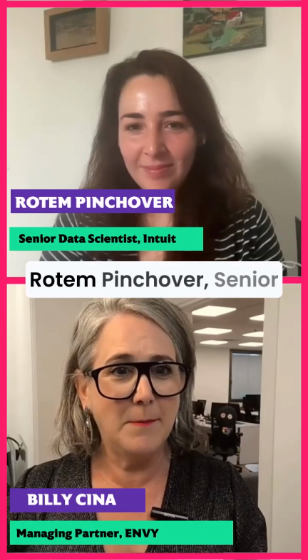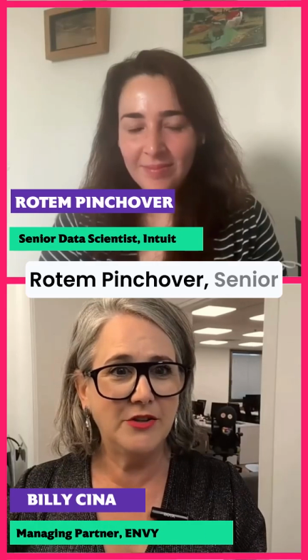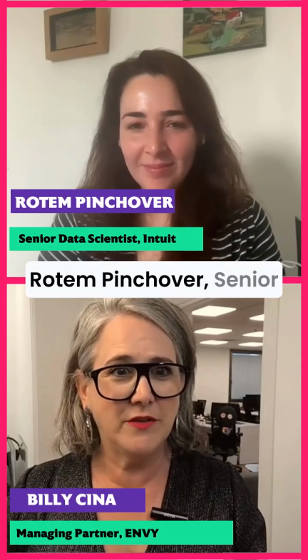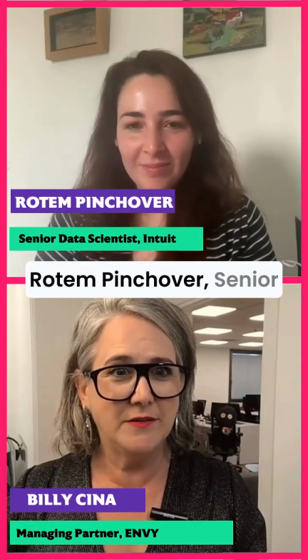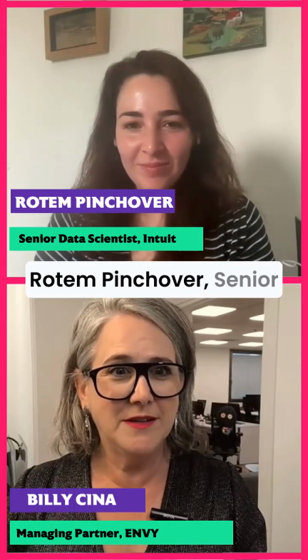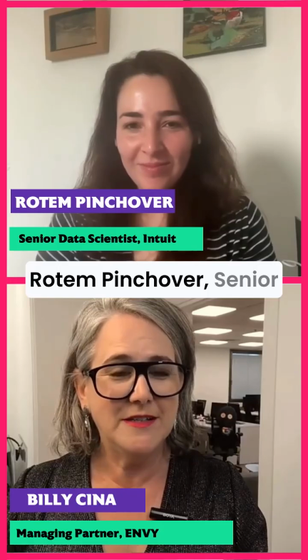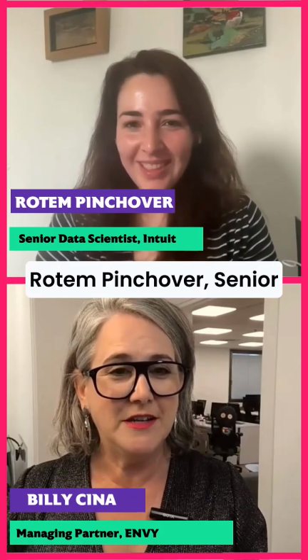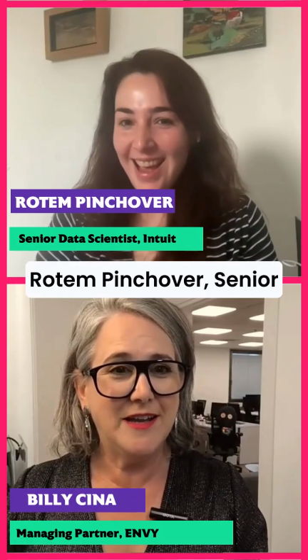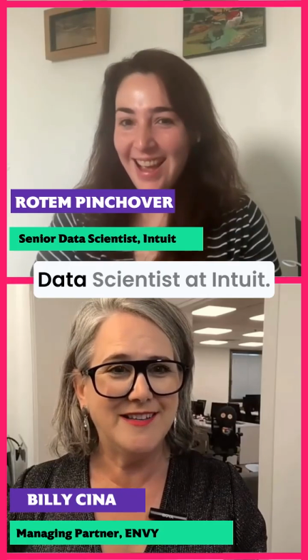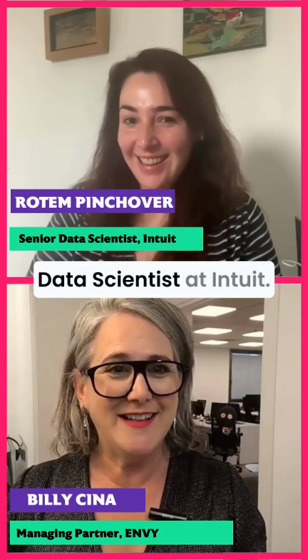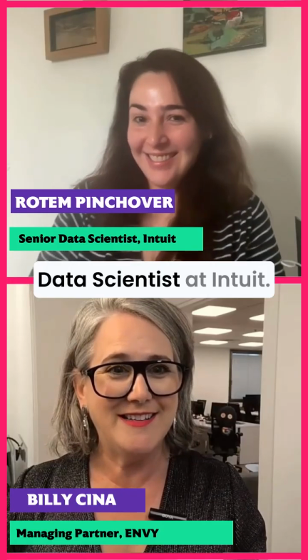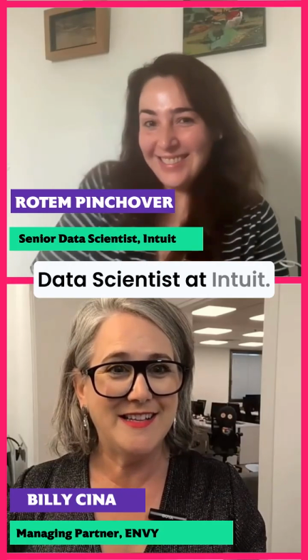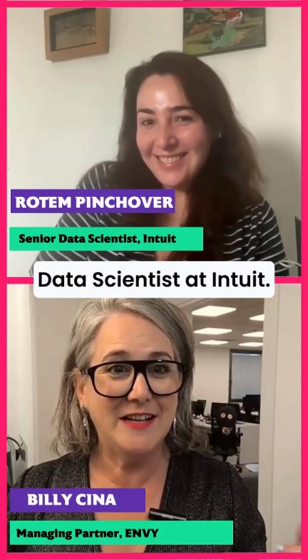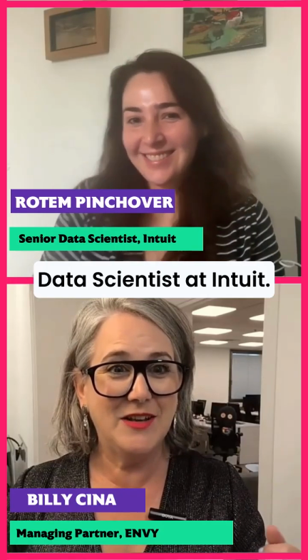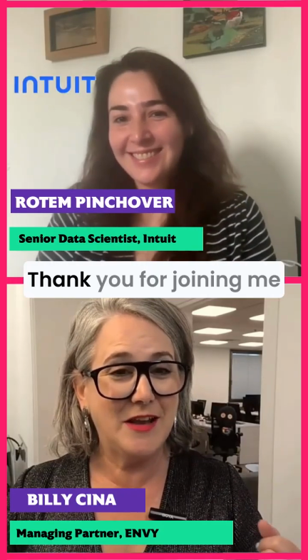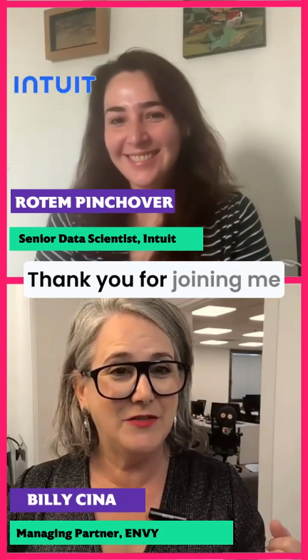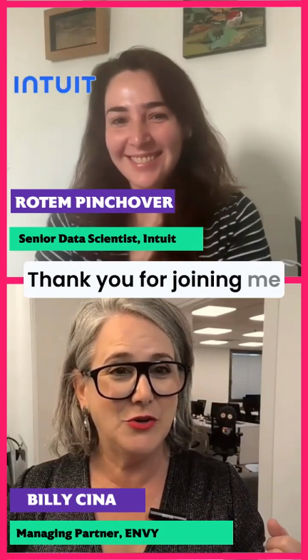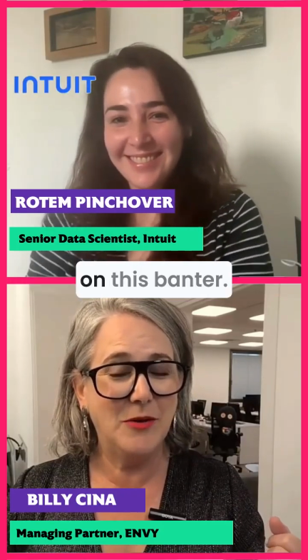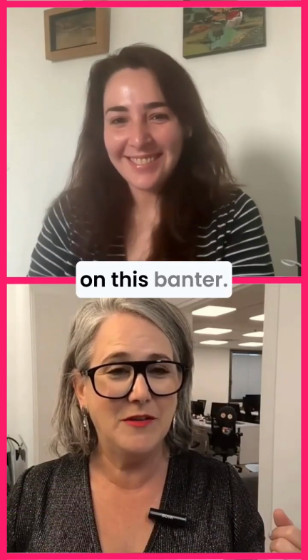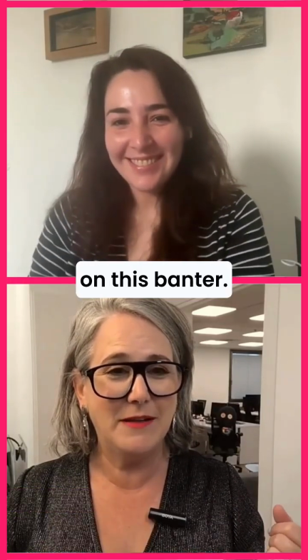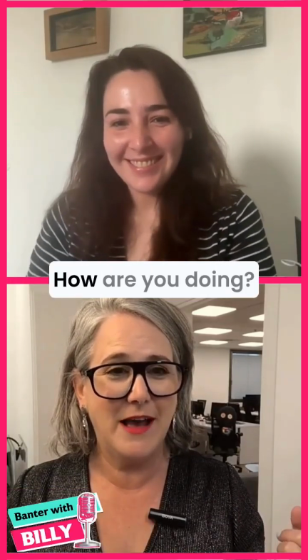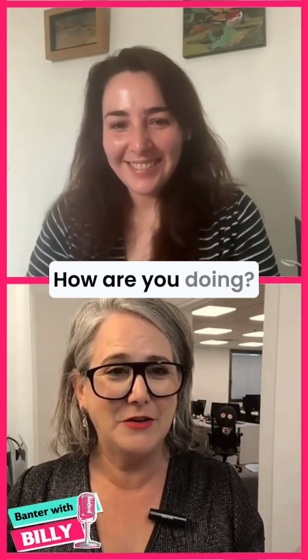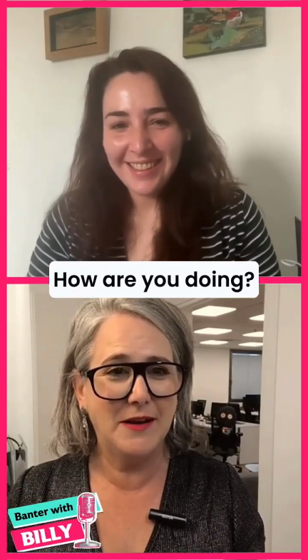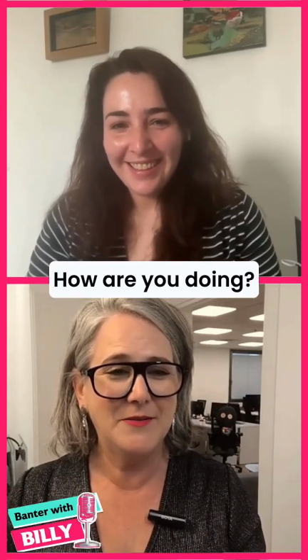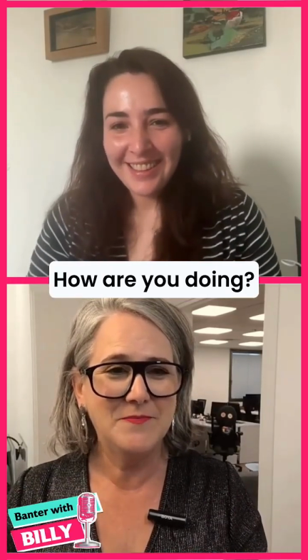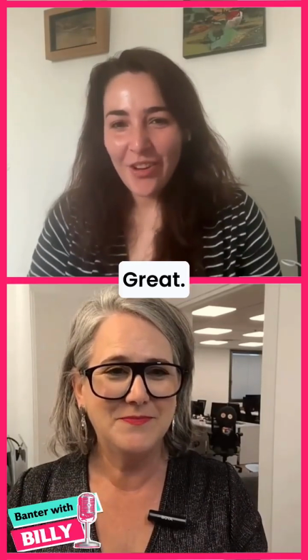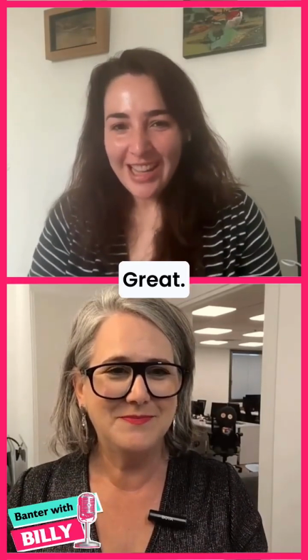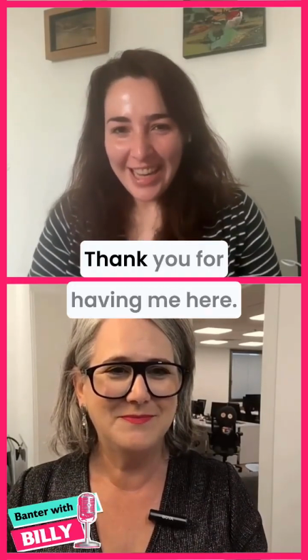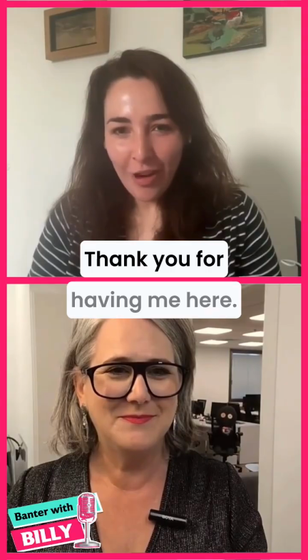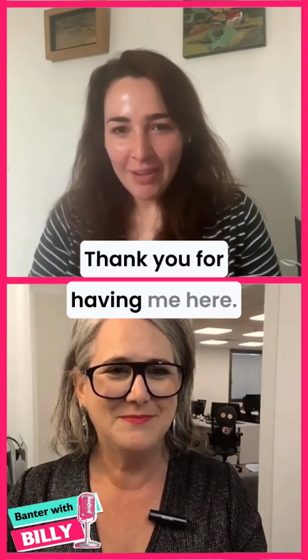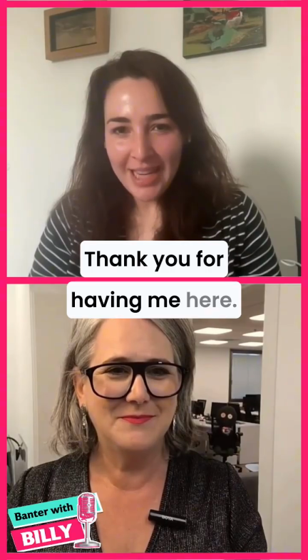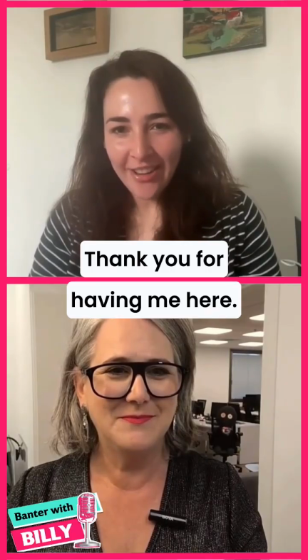Rotem Pintrover, Senior Data Scientist at Intuit. Thank you for joining me on this banter. How are you doing? Great, thank you for having me here.